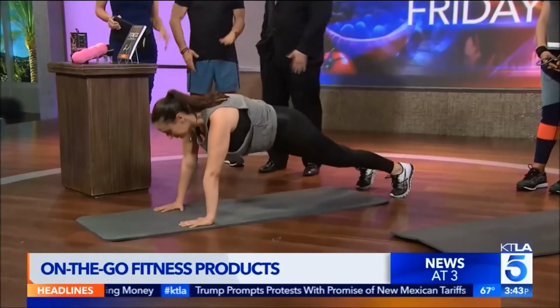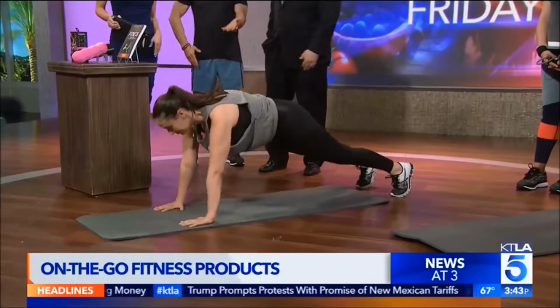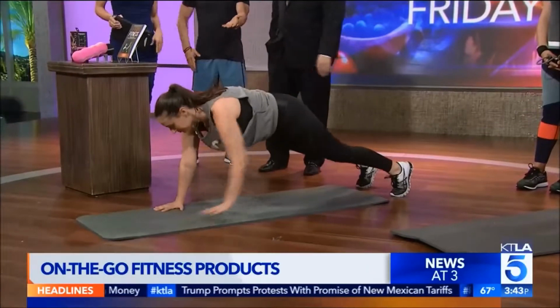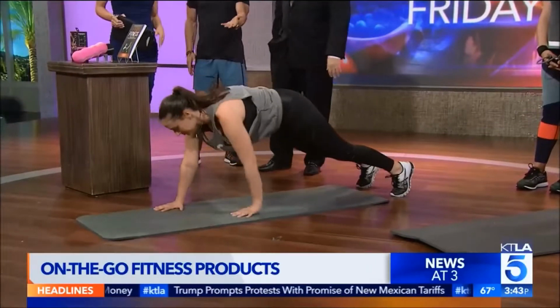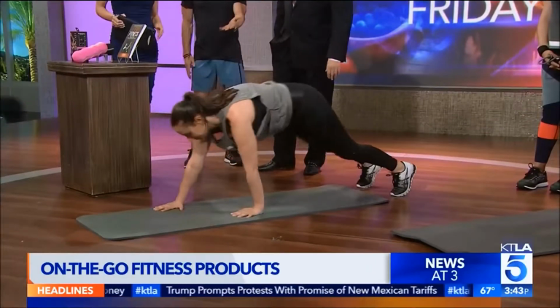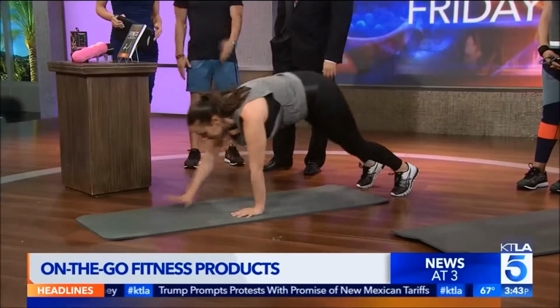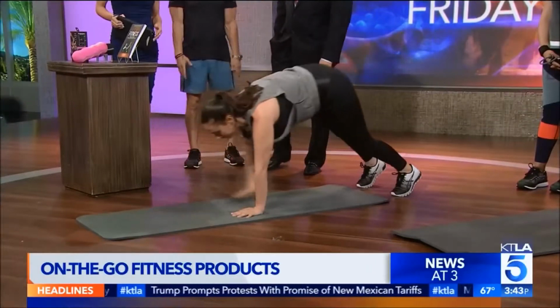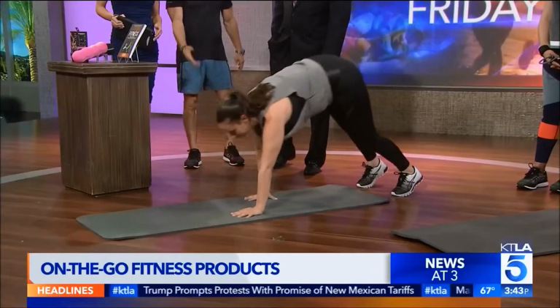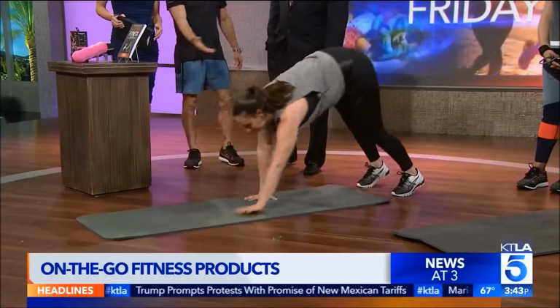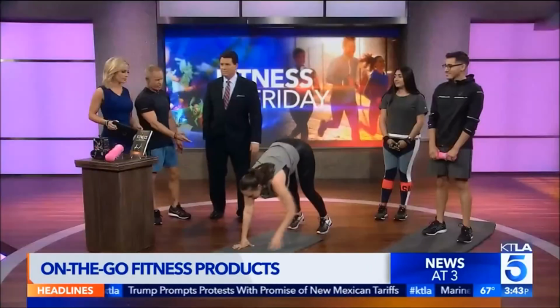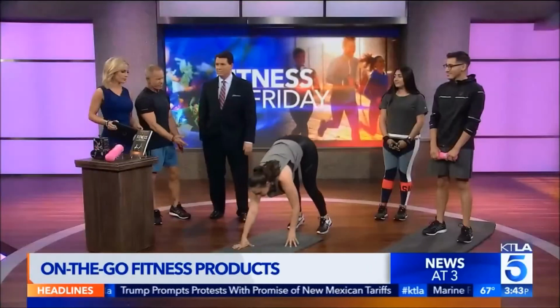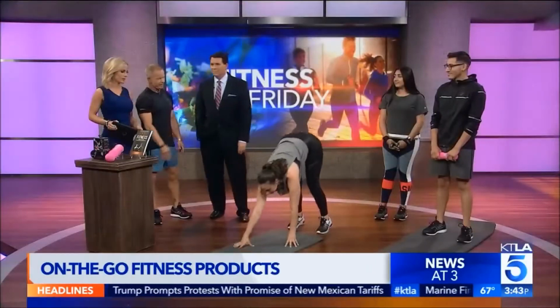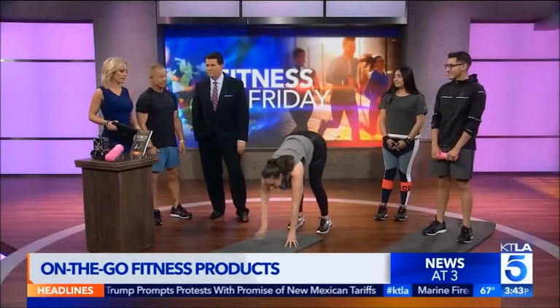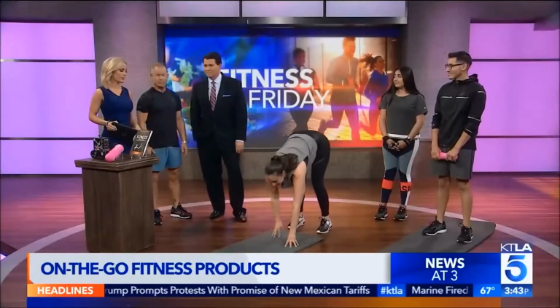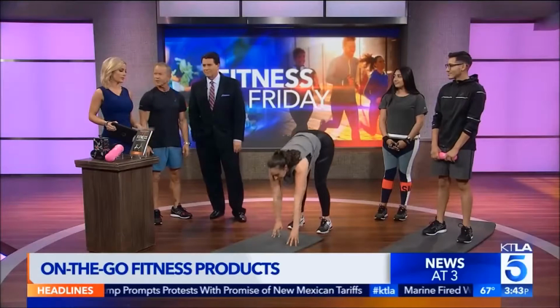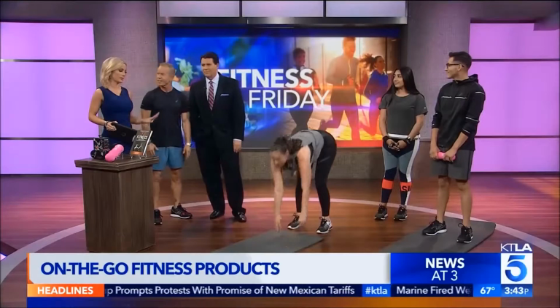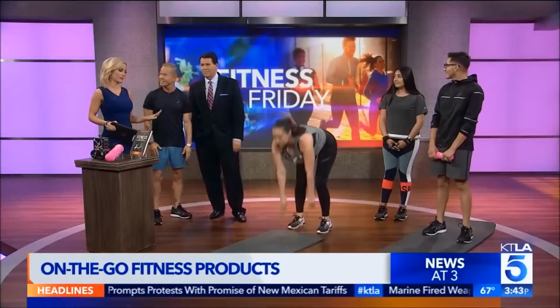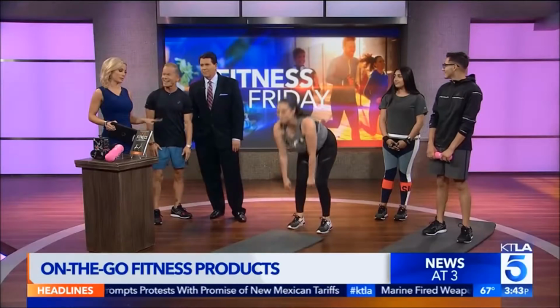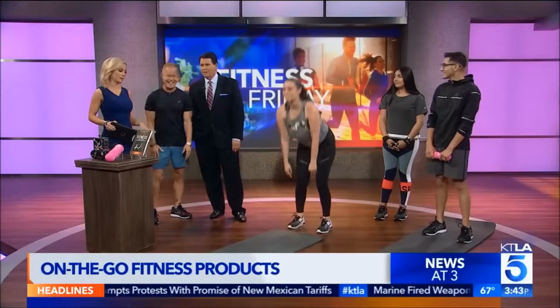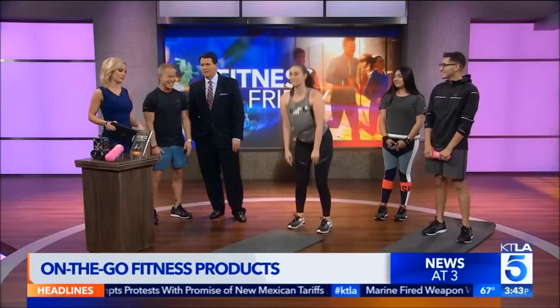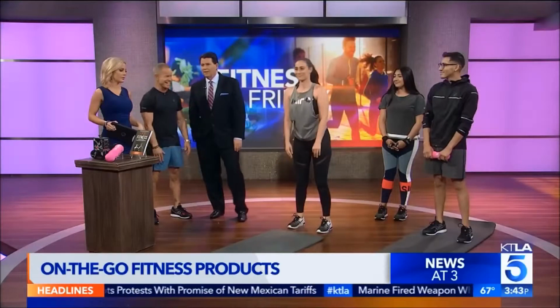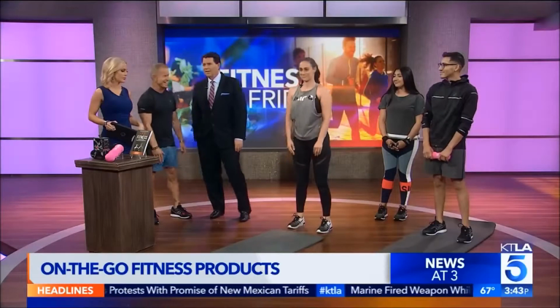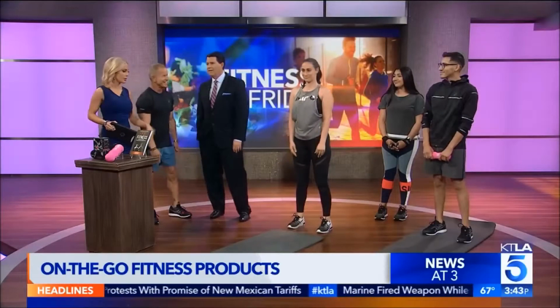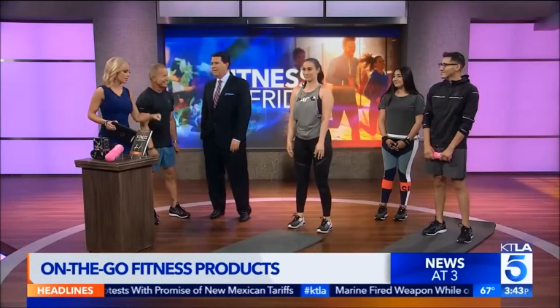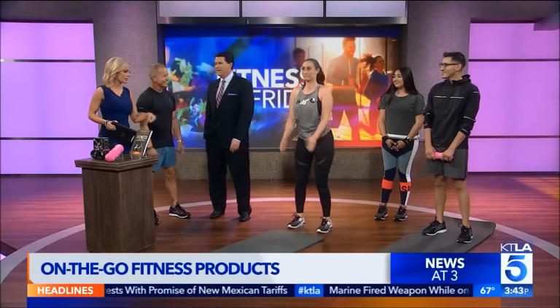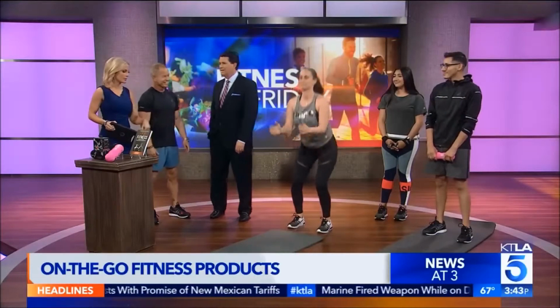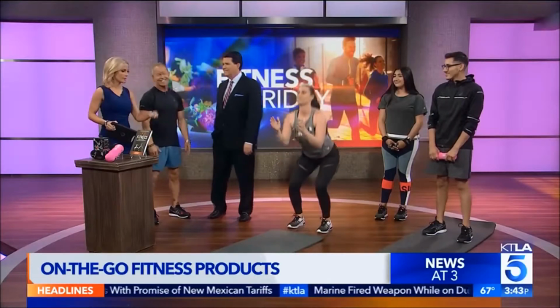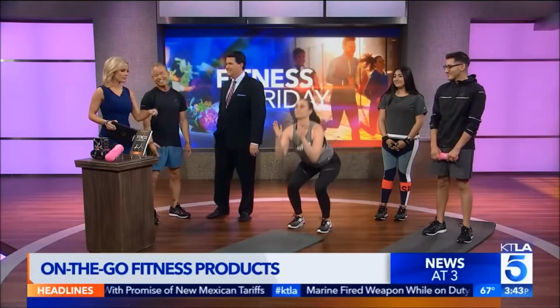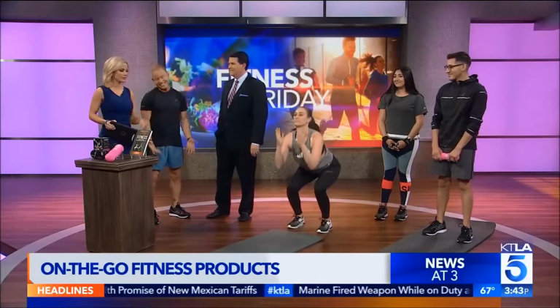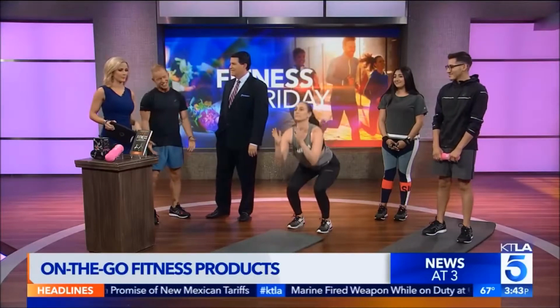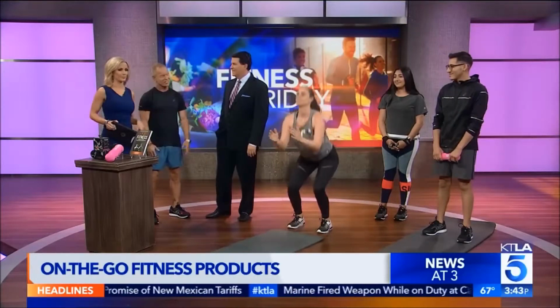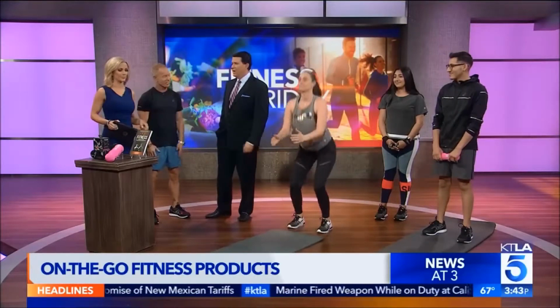Yeah, in the plane, right on the carpet. Well, I'm not sure about that — carts rolling around! Yeah, you're right.